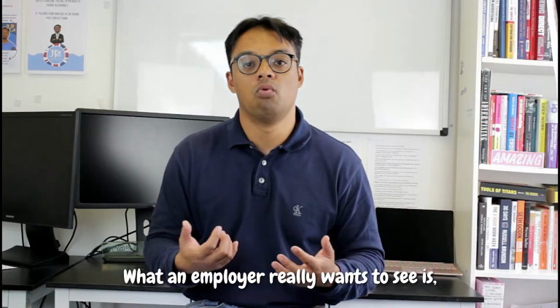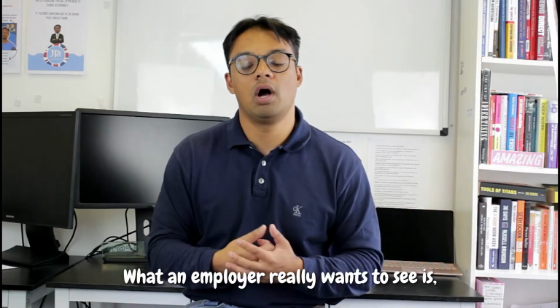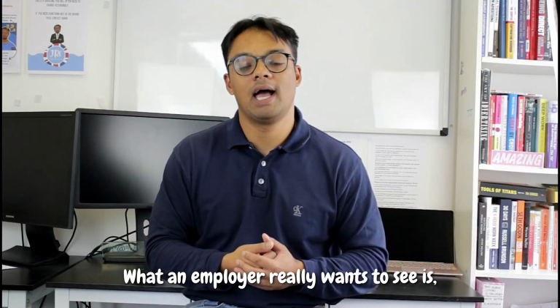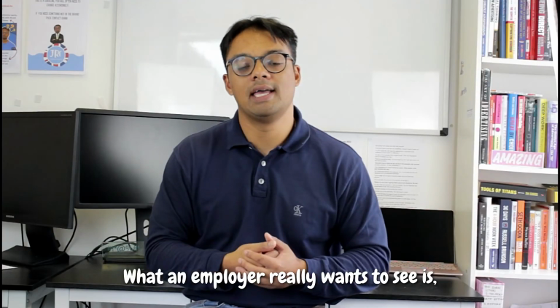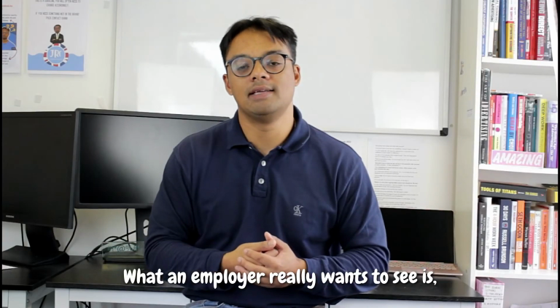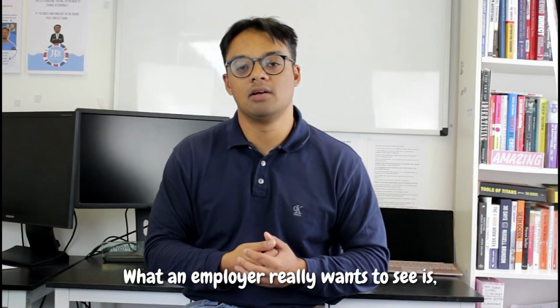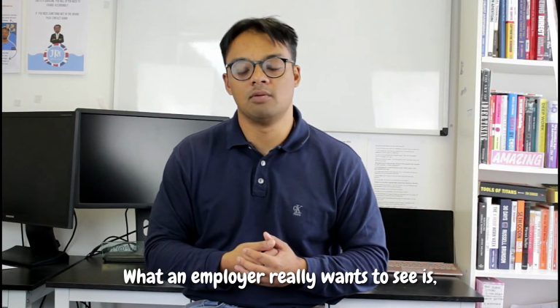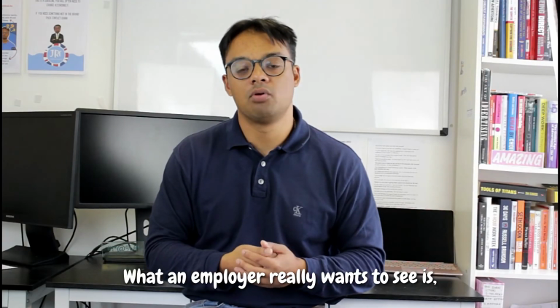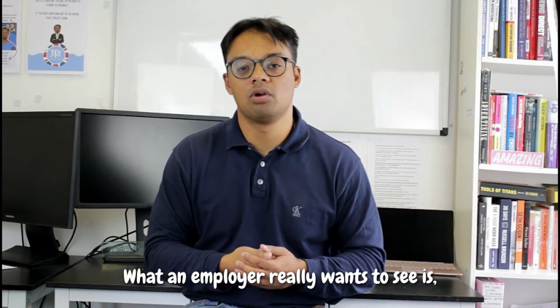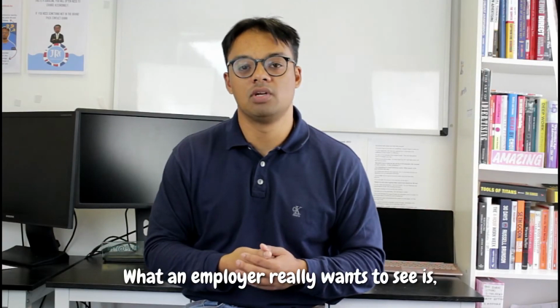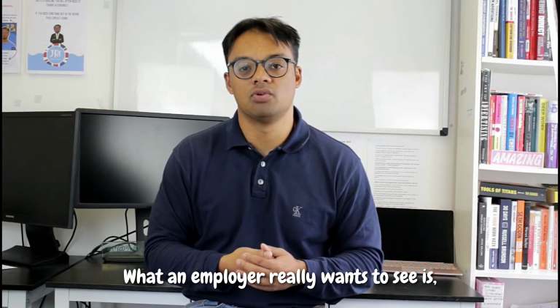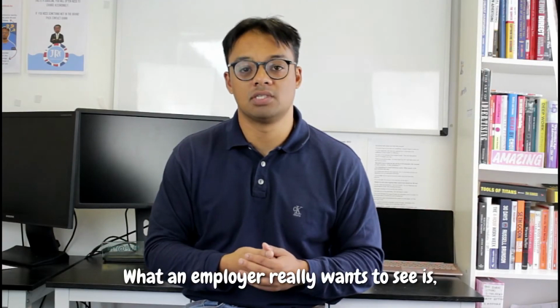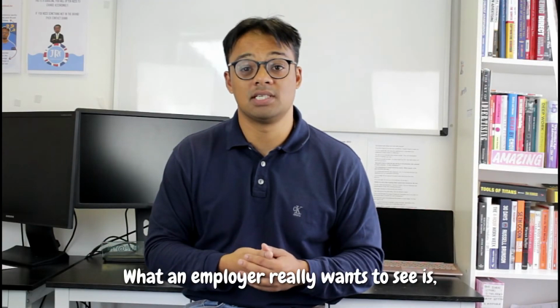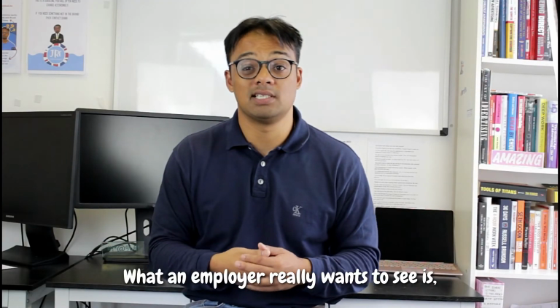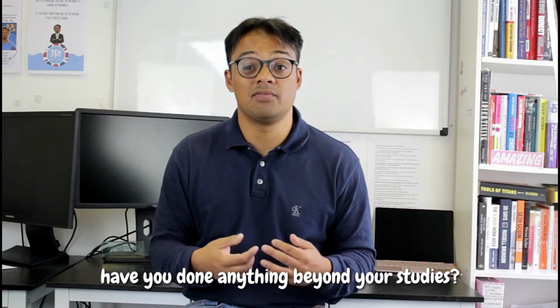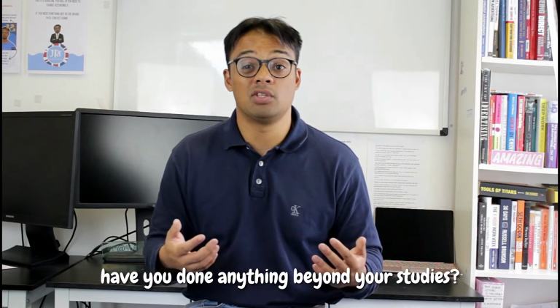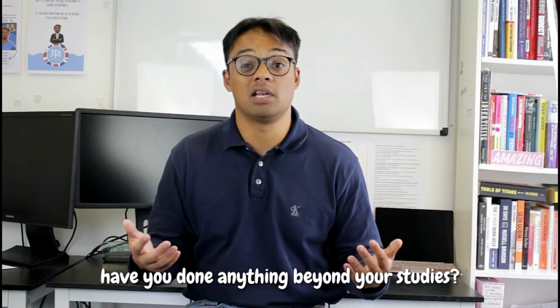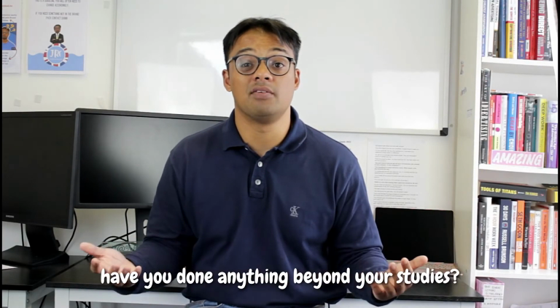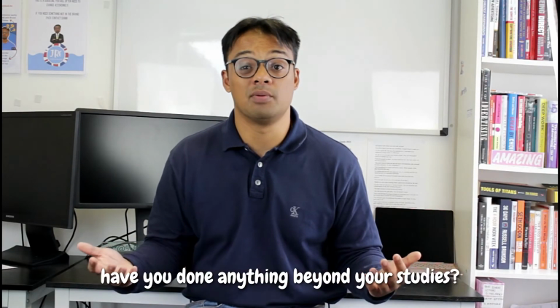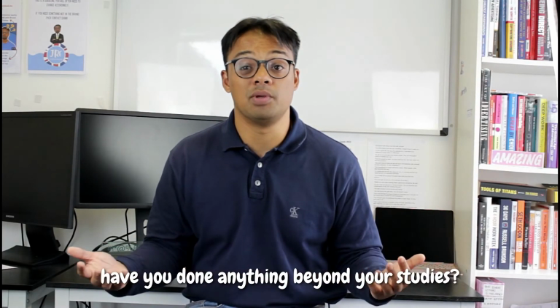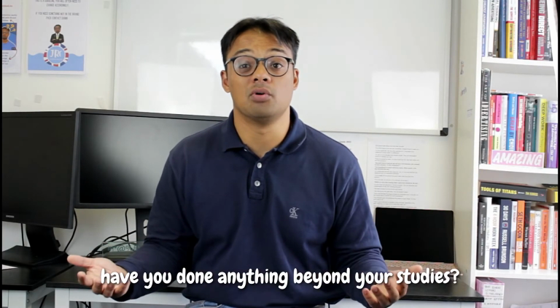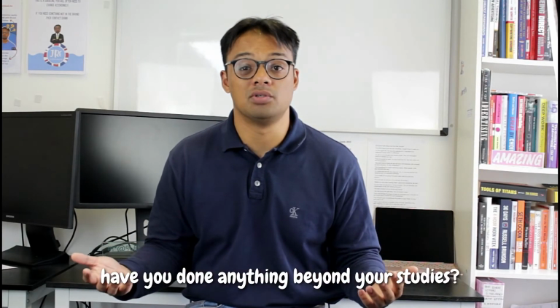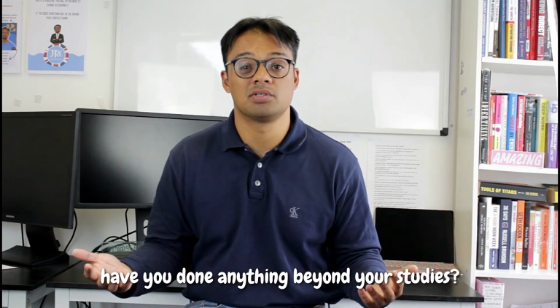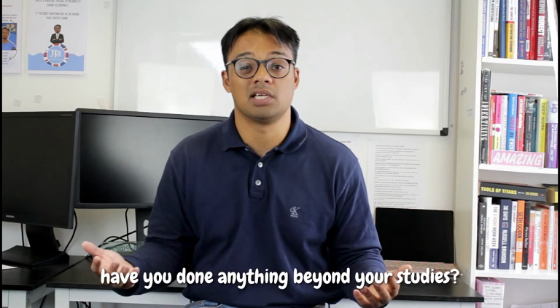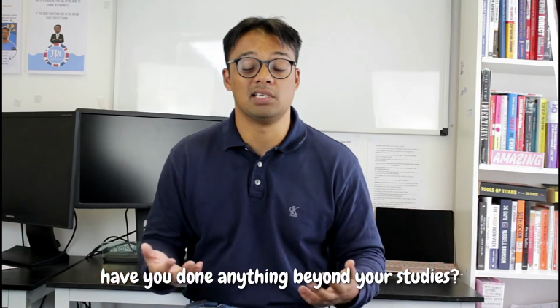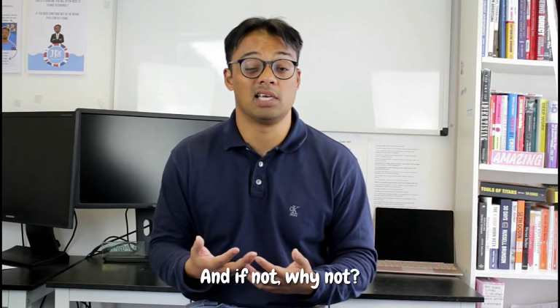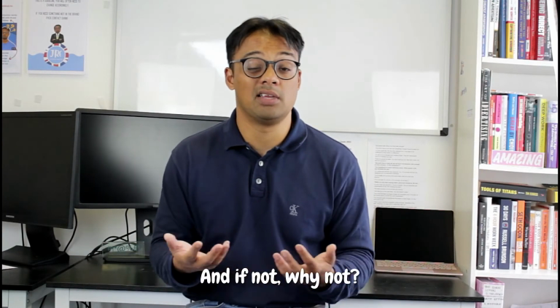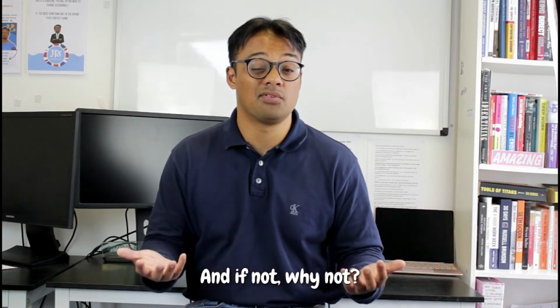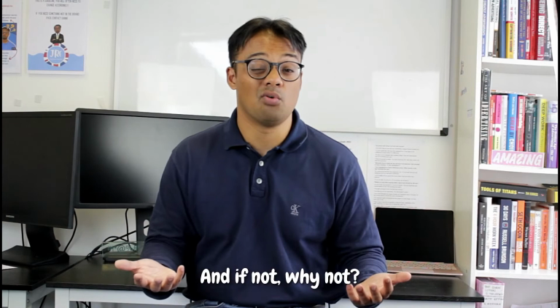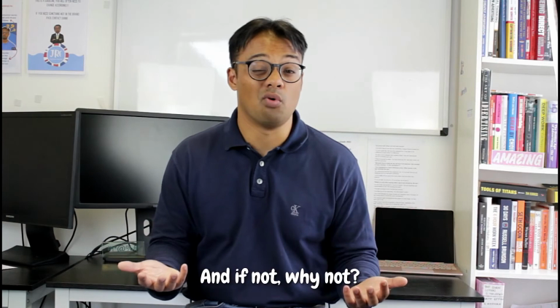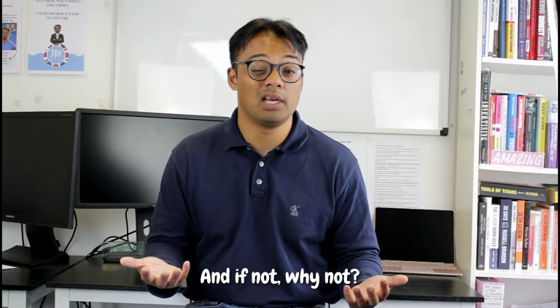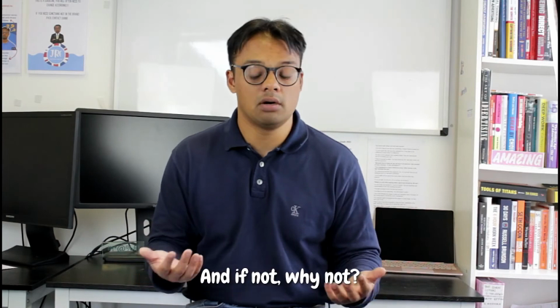What an employer really wants to see is have you done anything beyond your studies, and if not, why not?